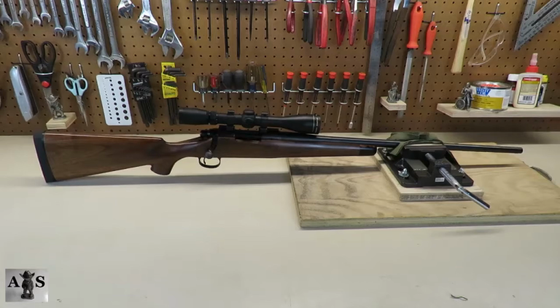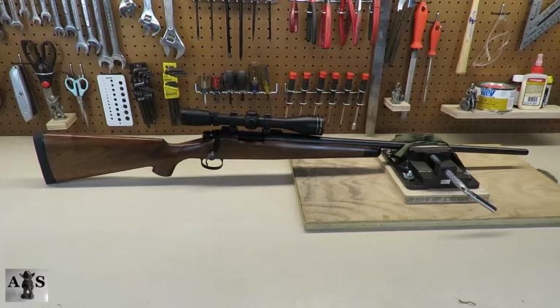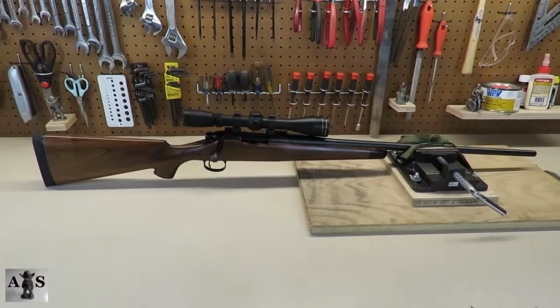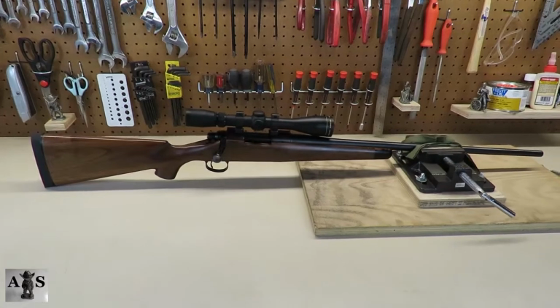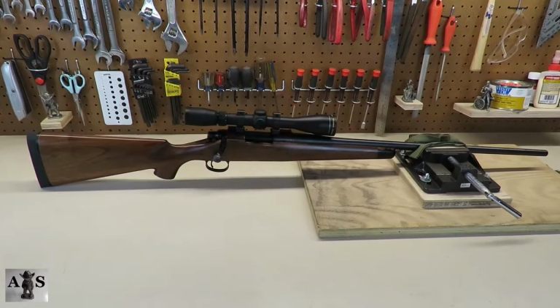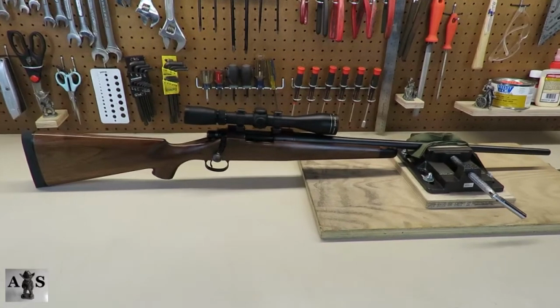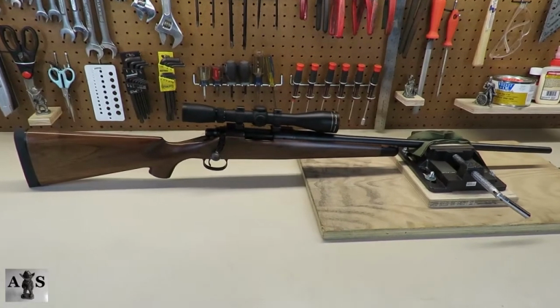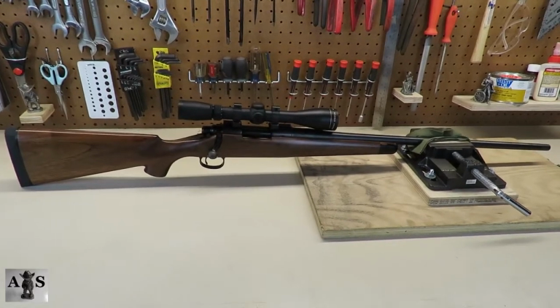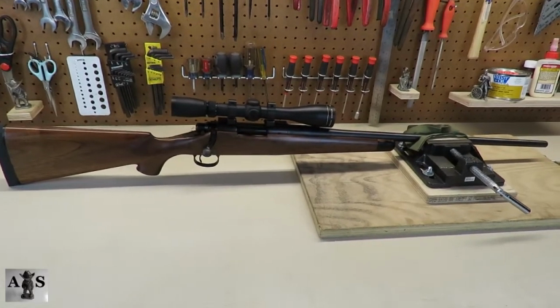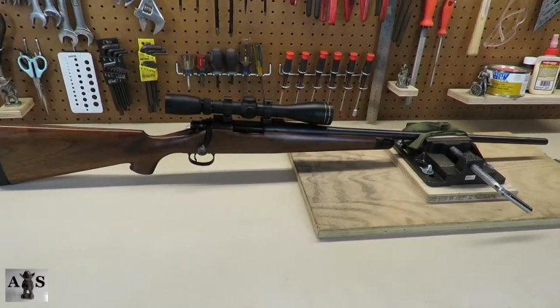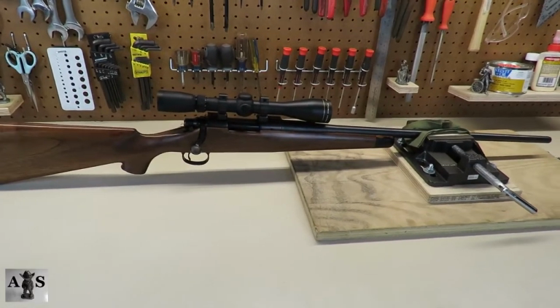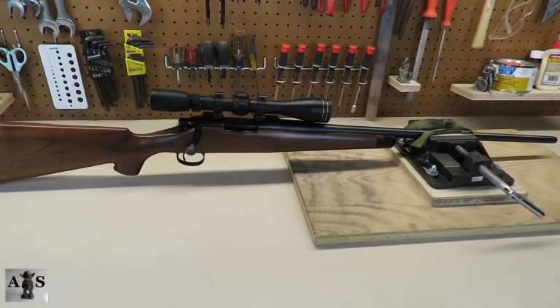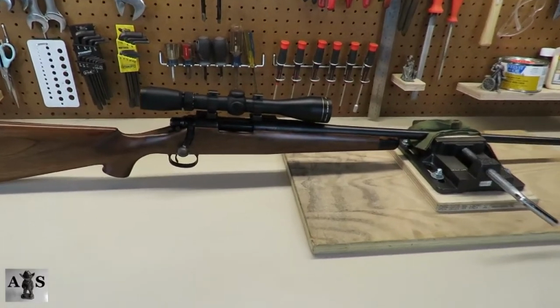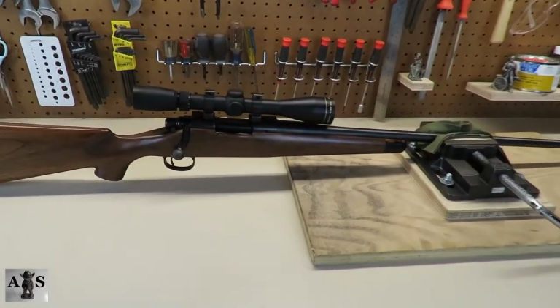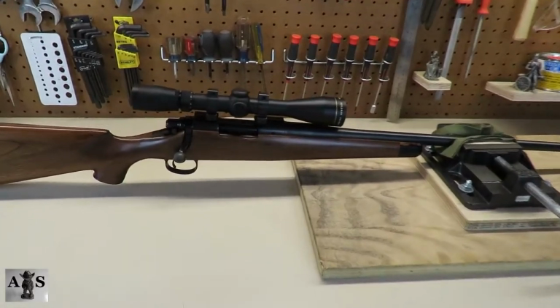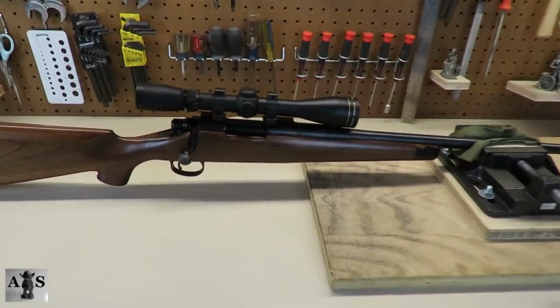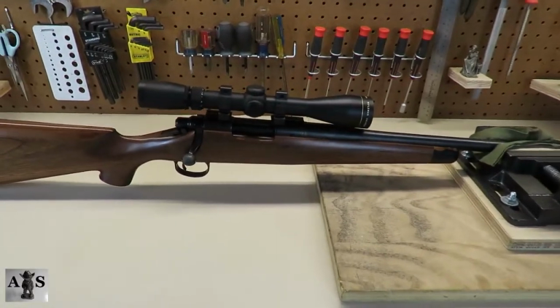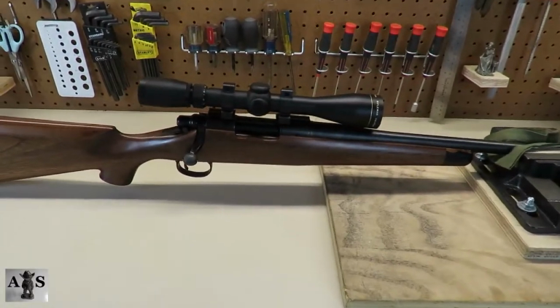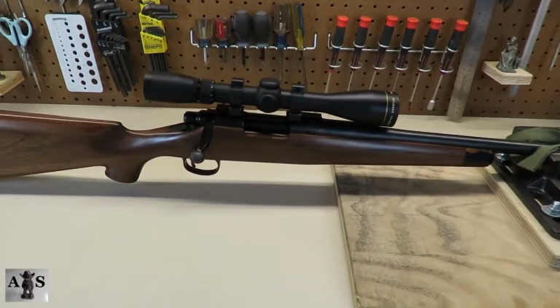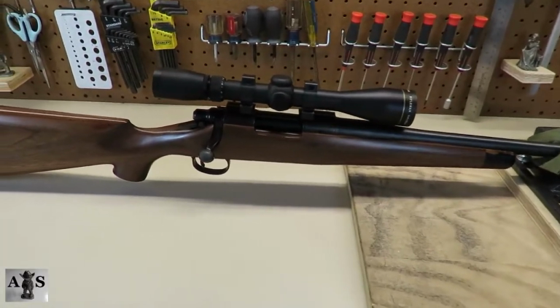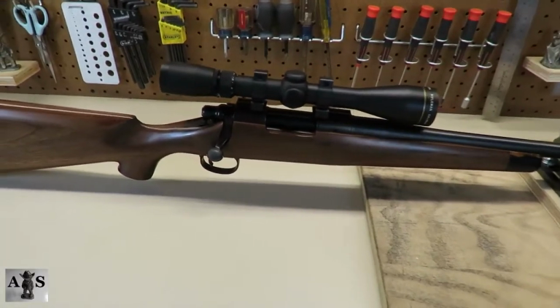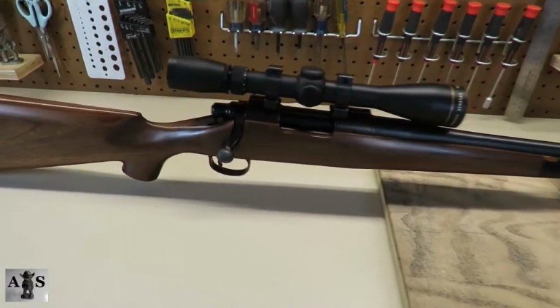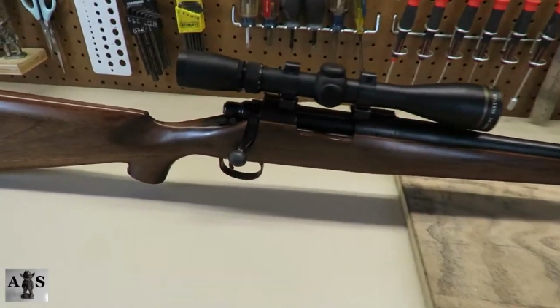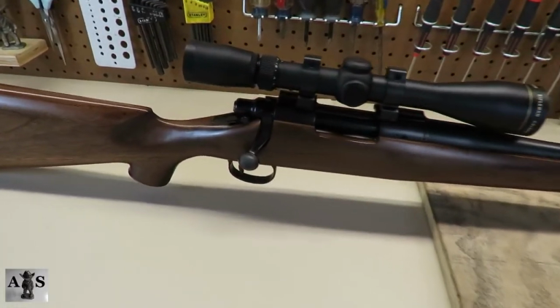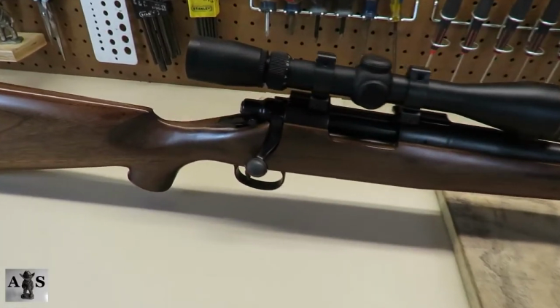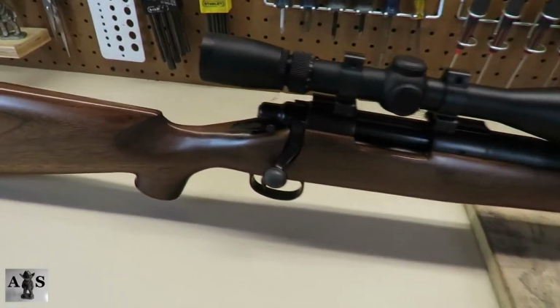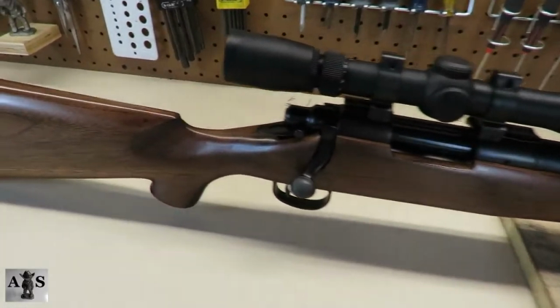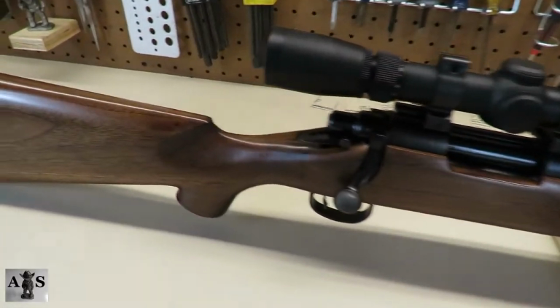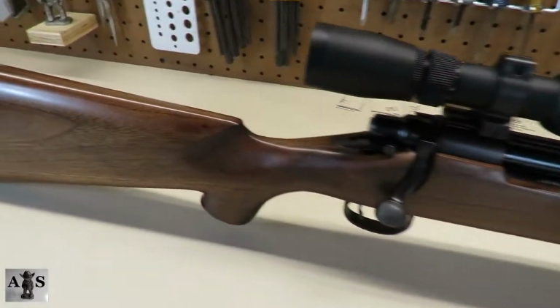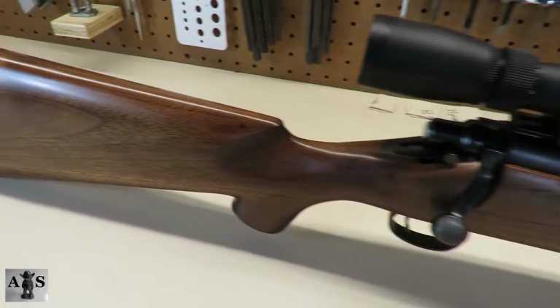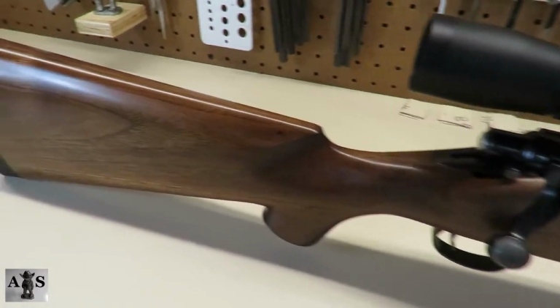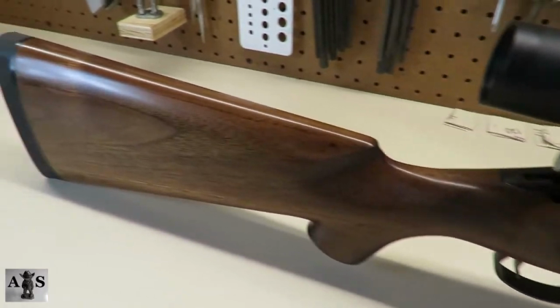Alright guys, today we're going to be disassembling, assembling, and reviewing the Remington 700.